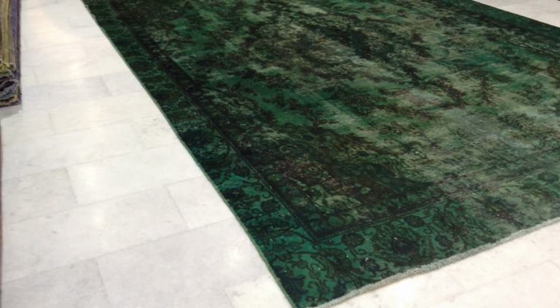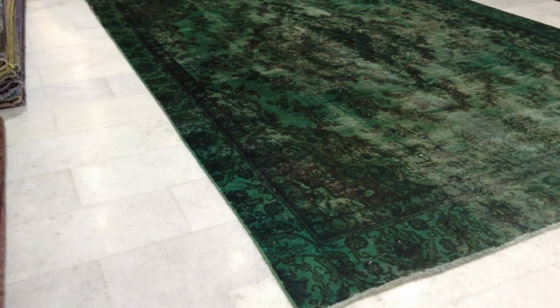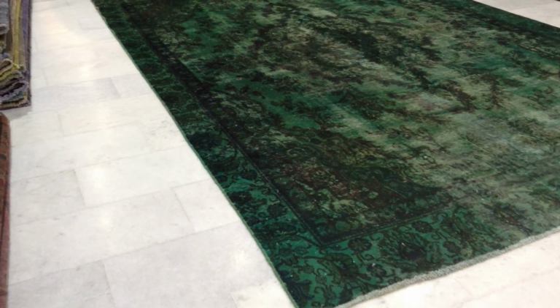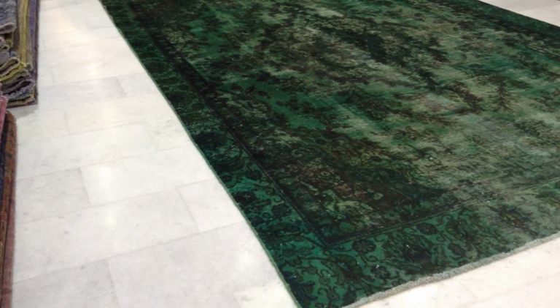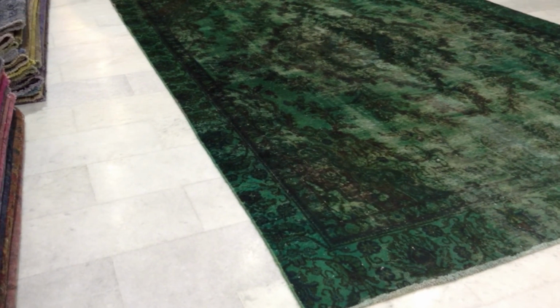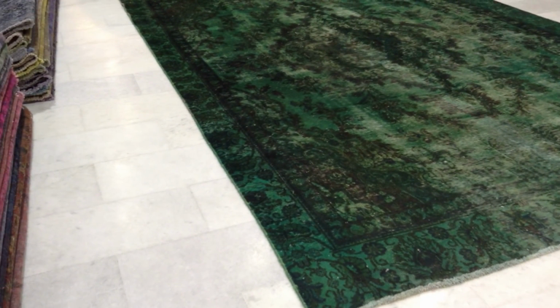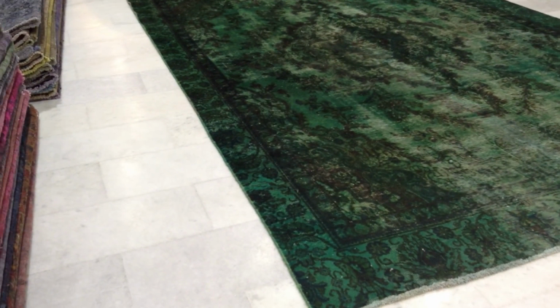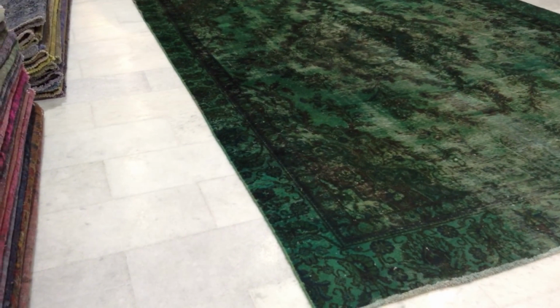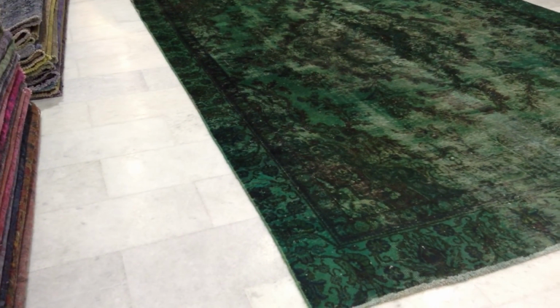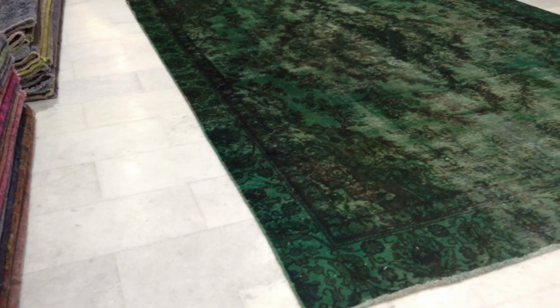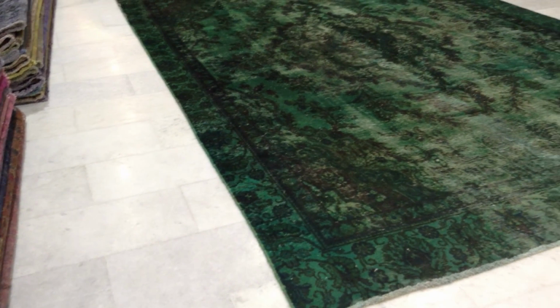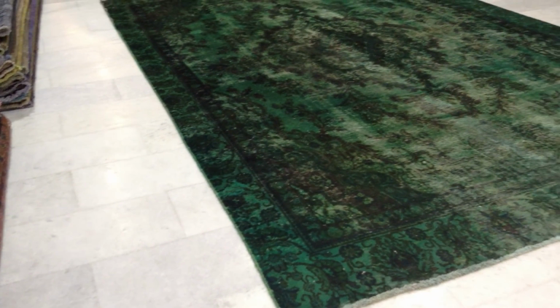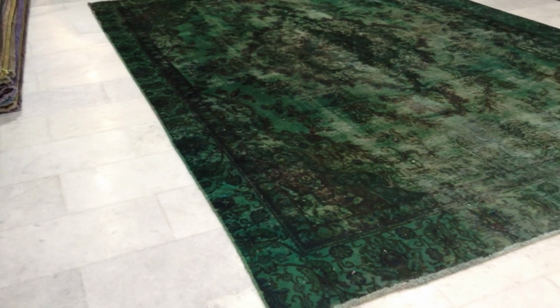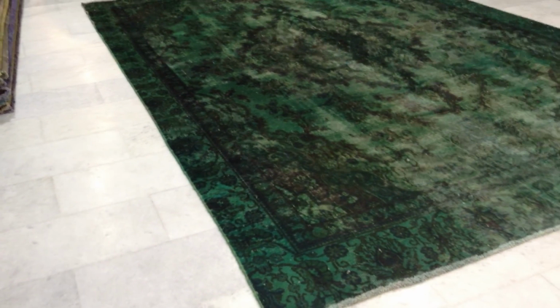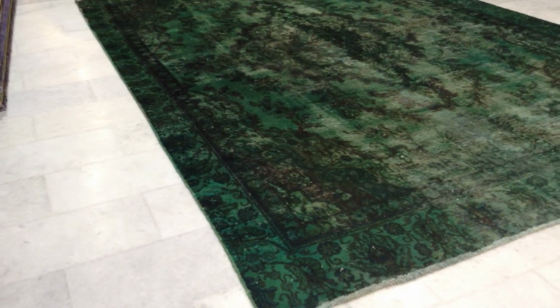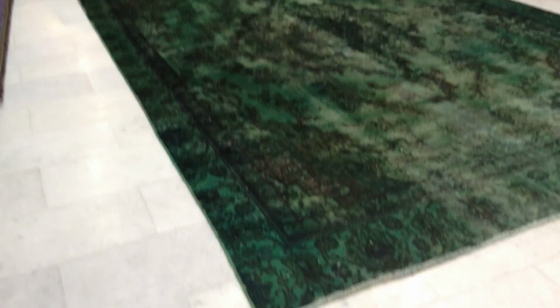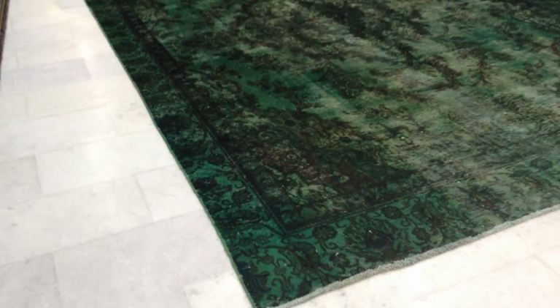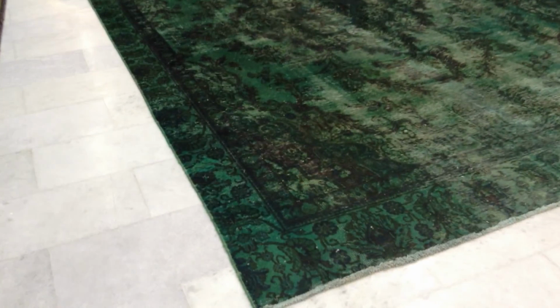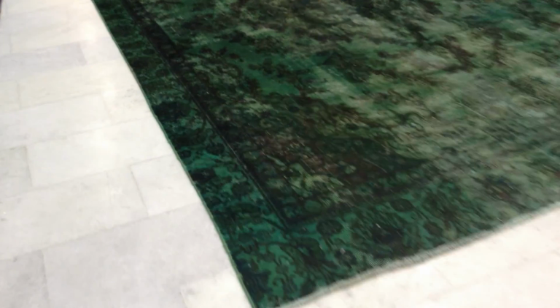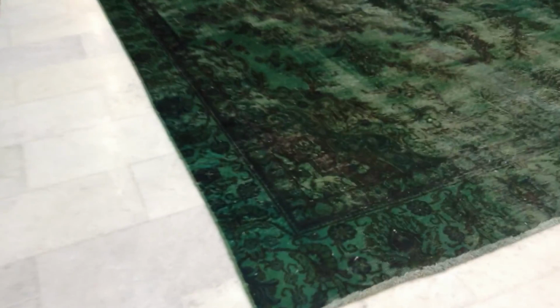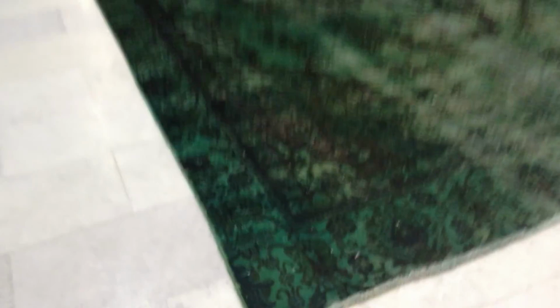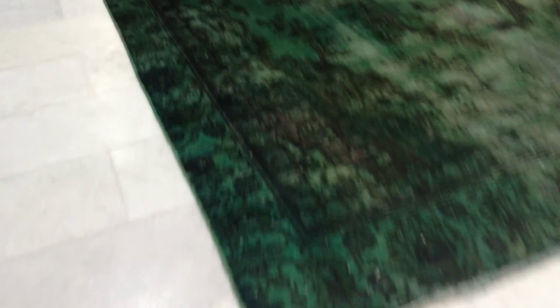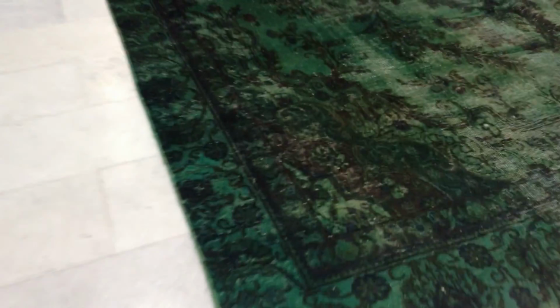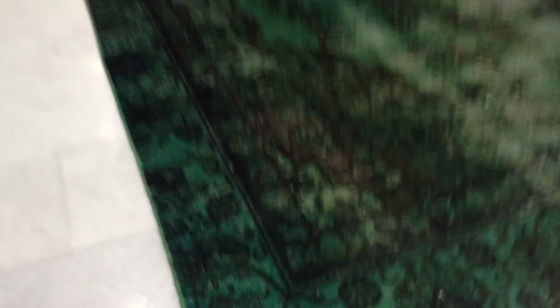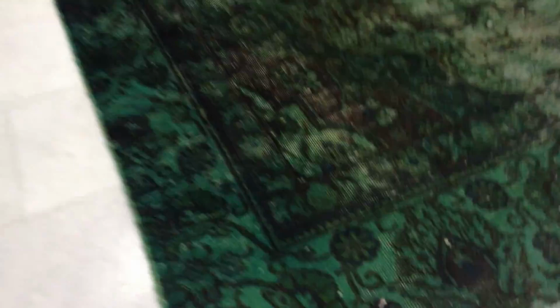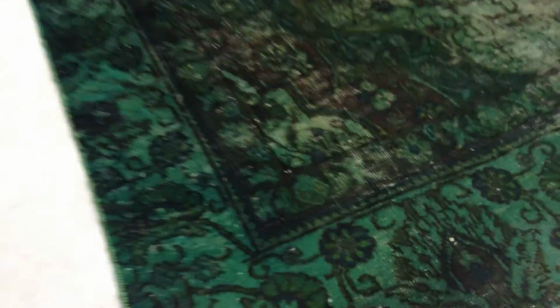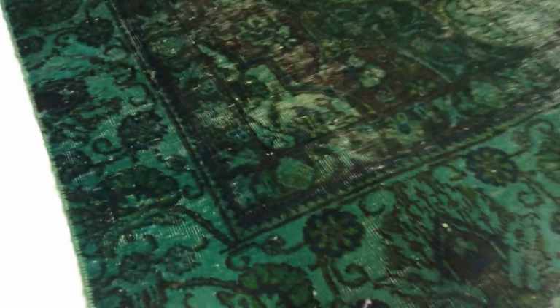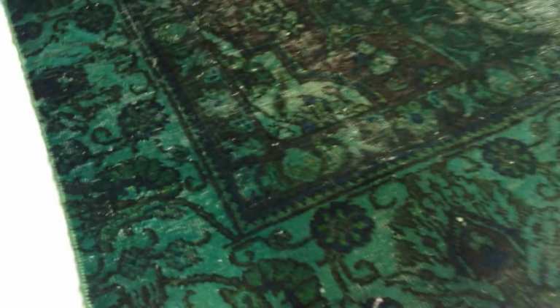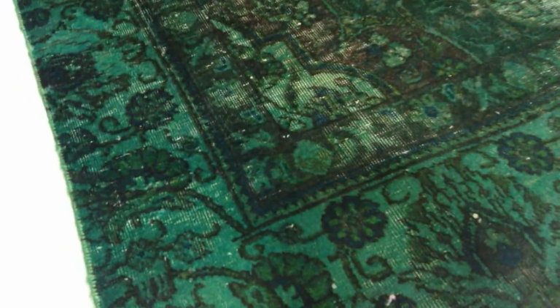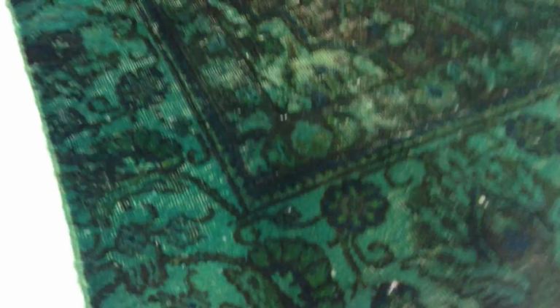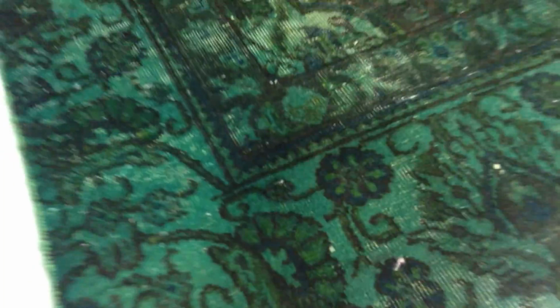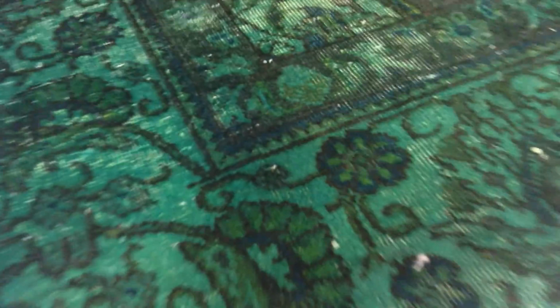The color of this carpet does change from different sides, so from the other side it's lighter, and I will show you that very soon.